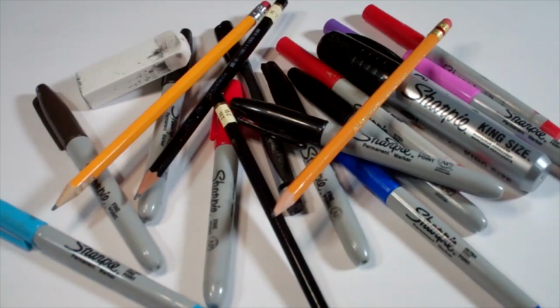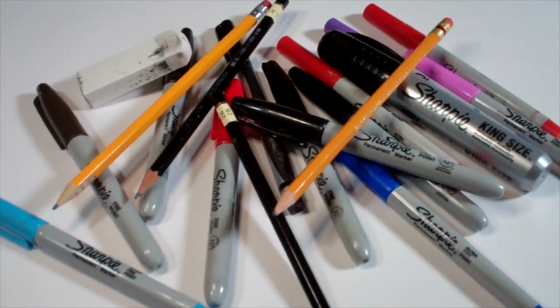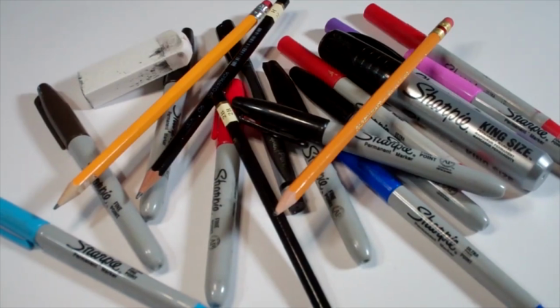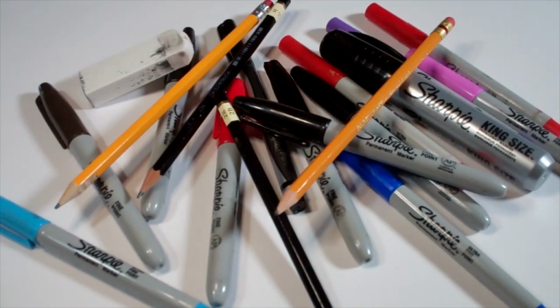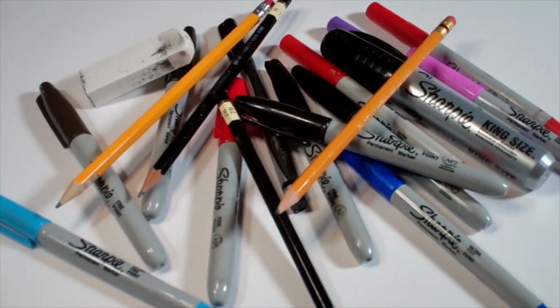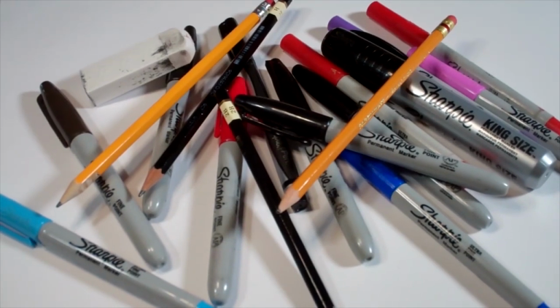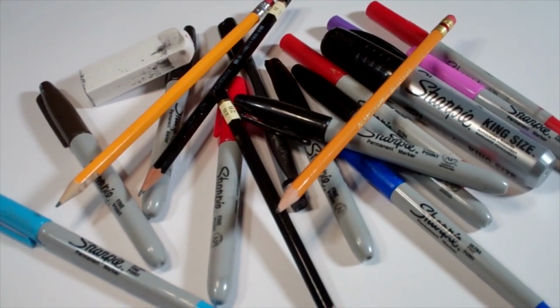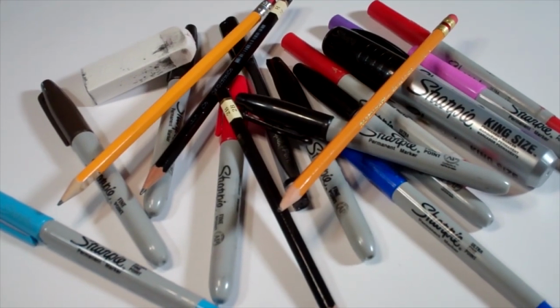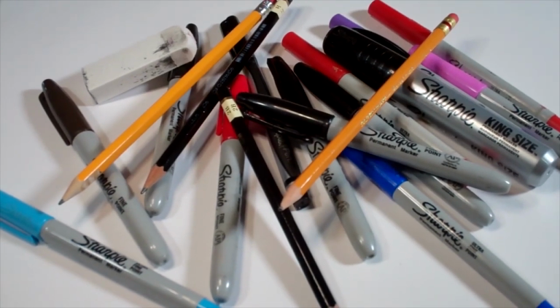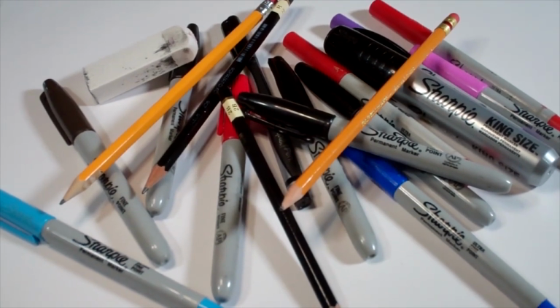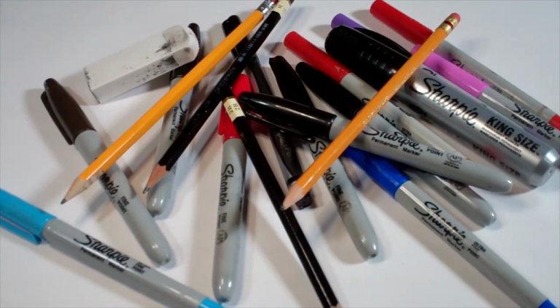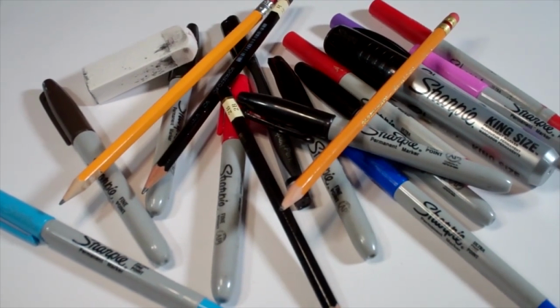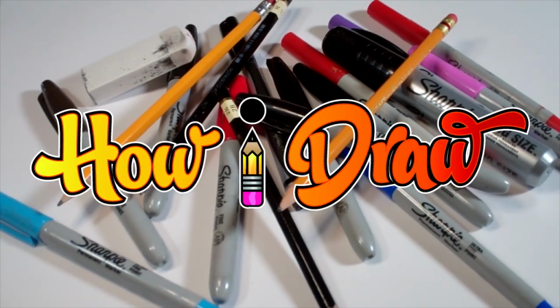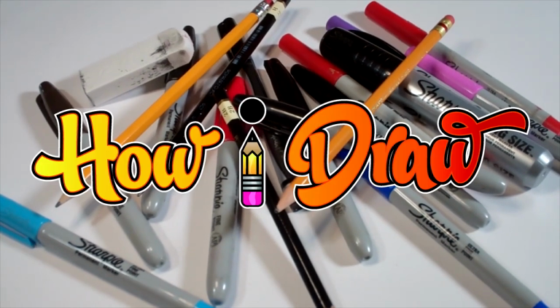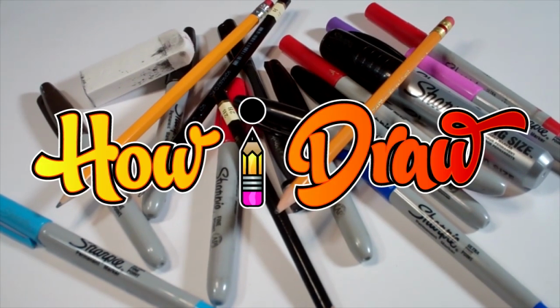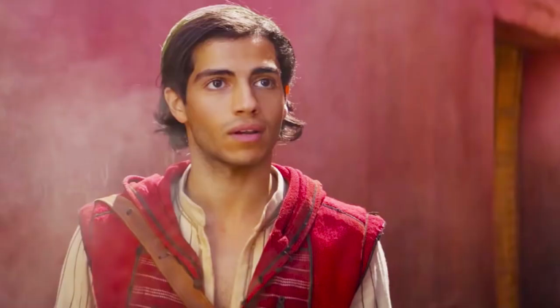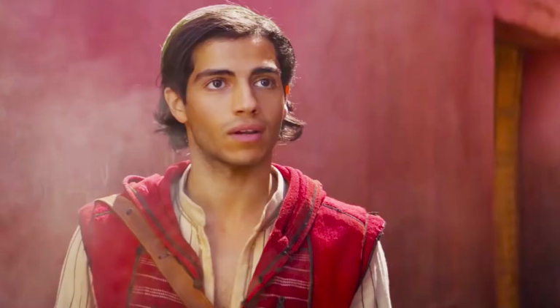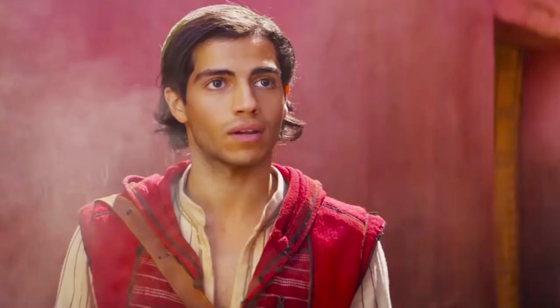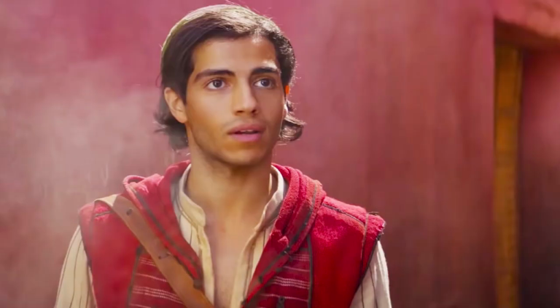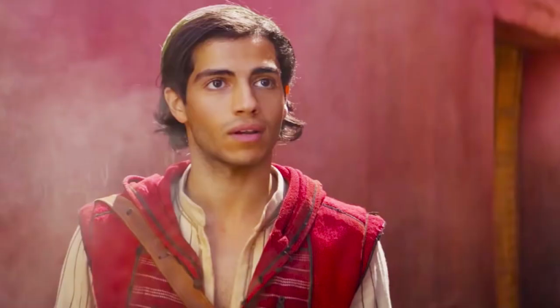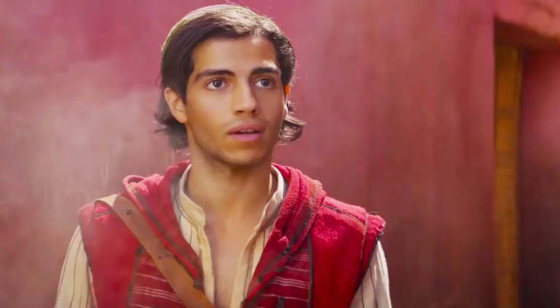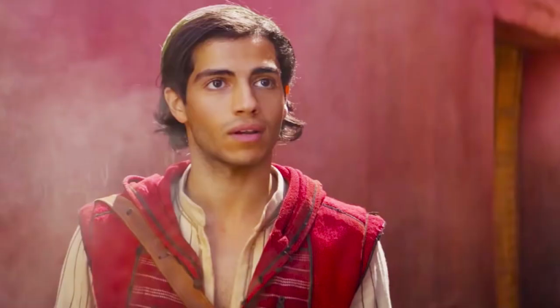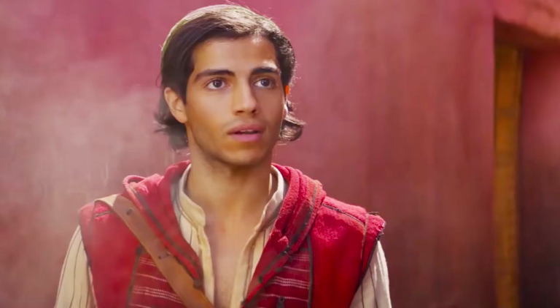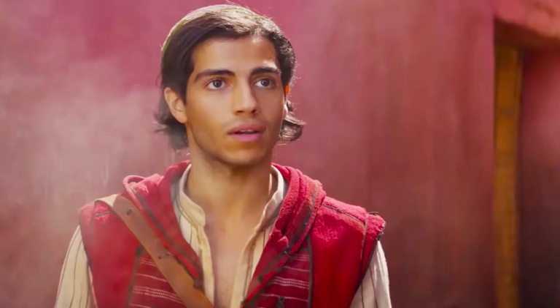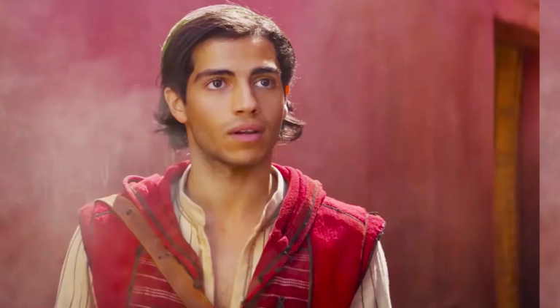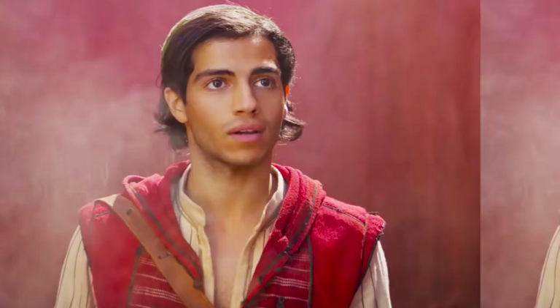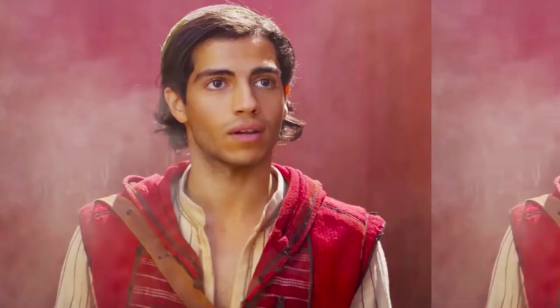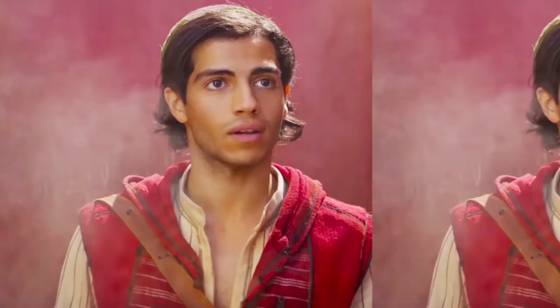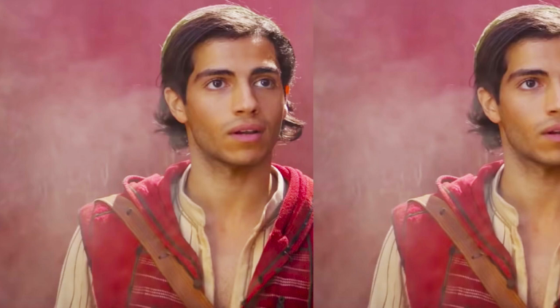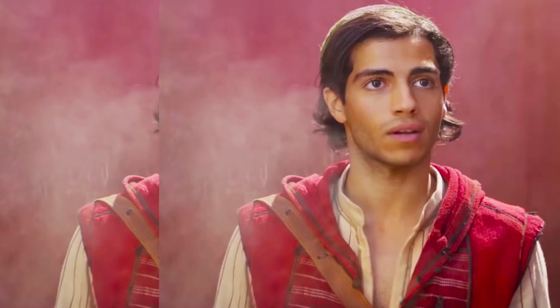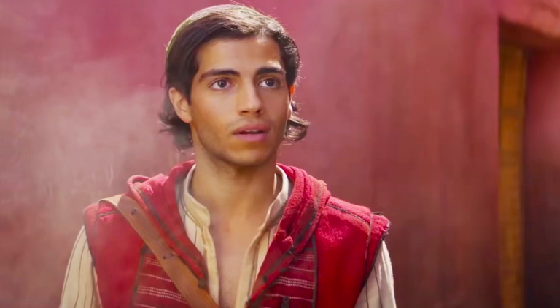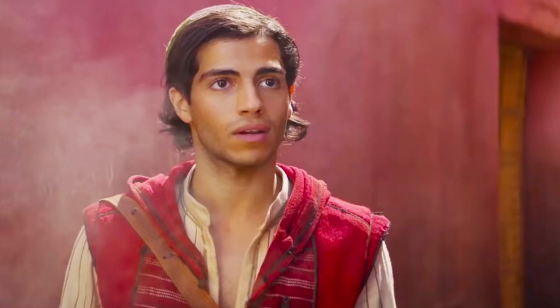Hello everybody! Today we're going to see how I draw Aladdin from Aladdin.